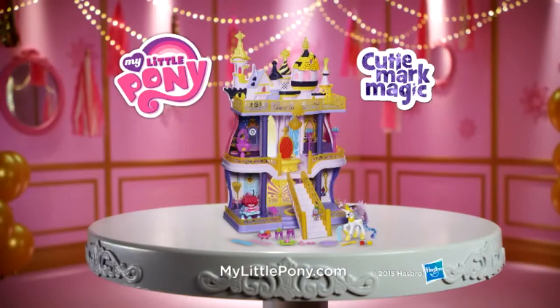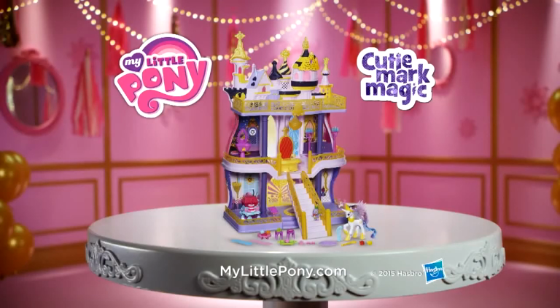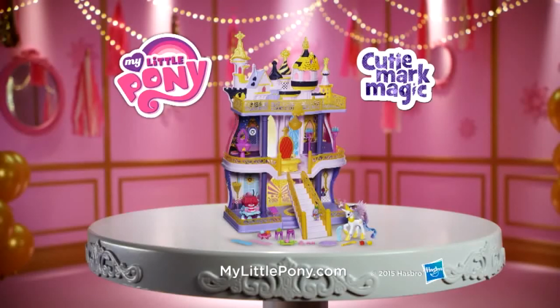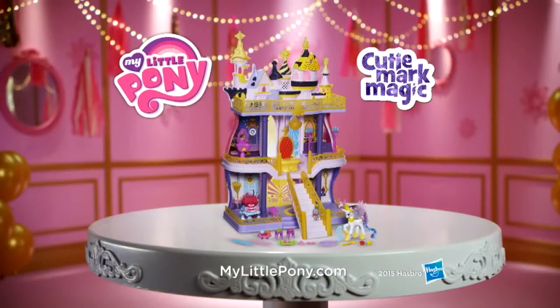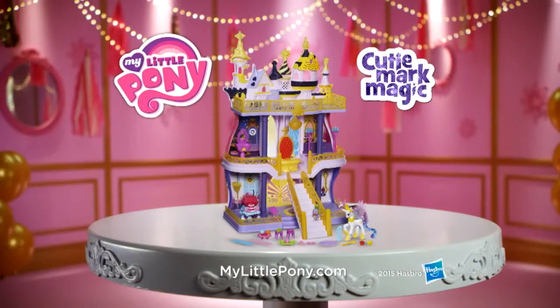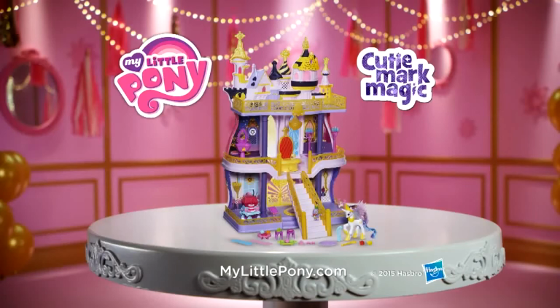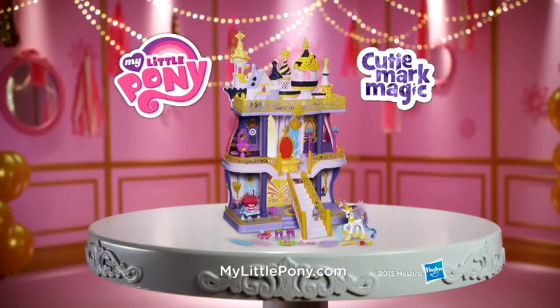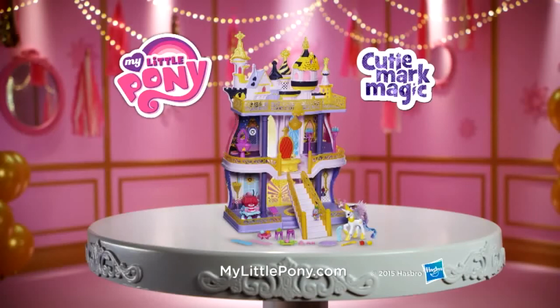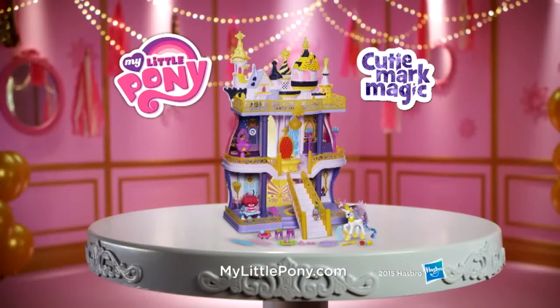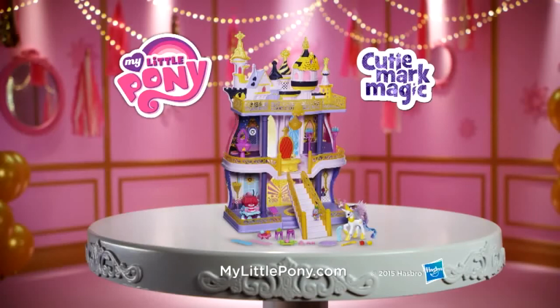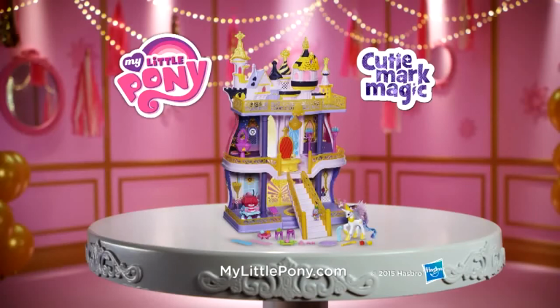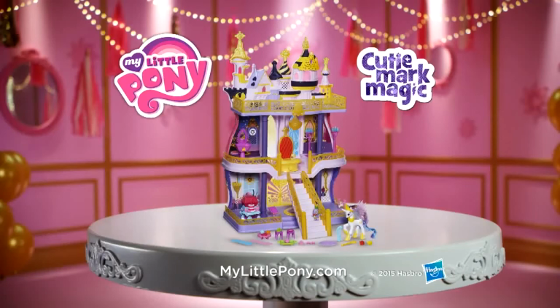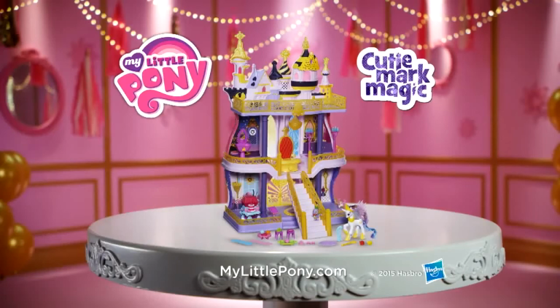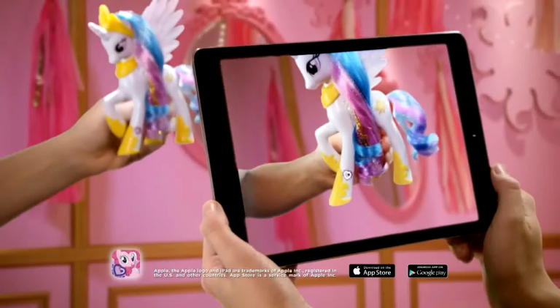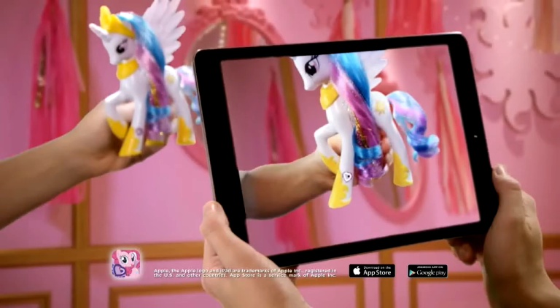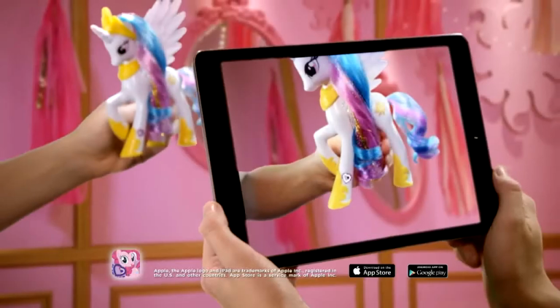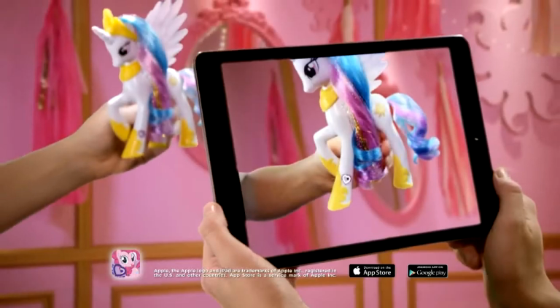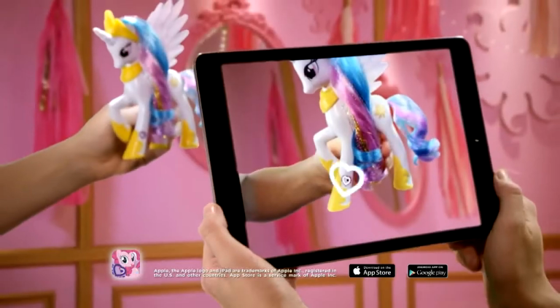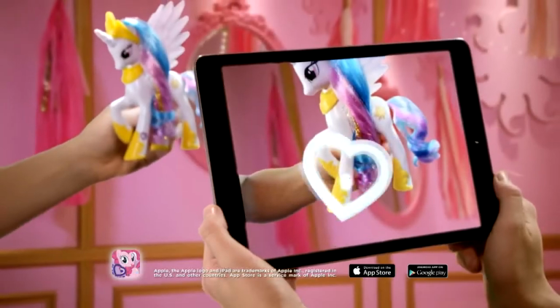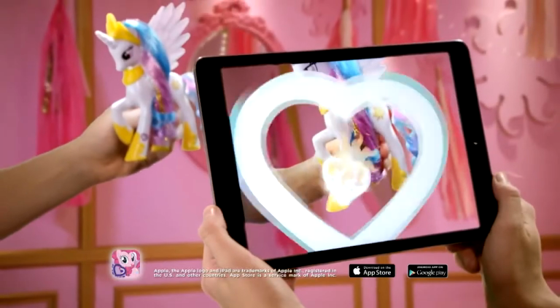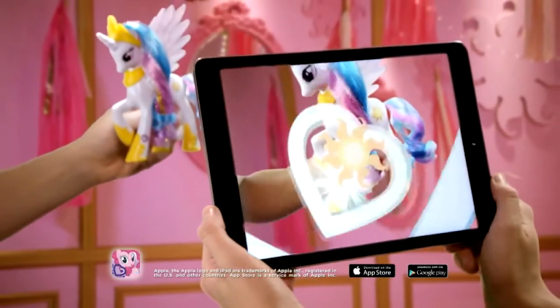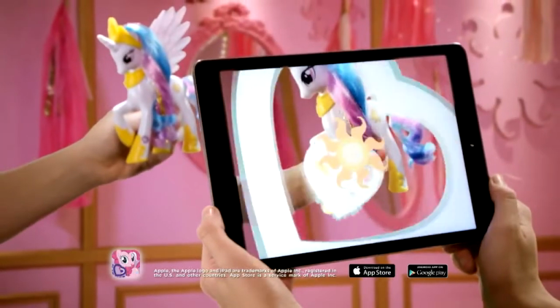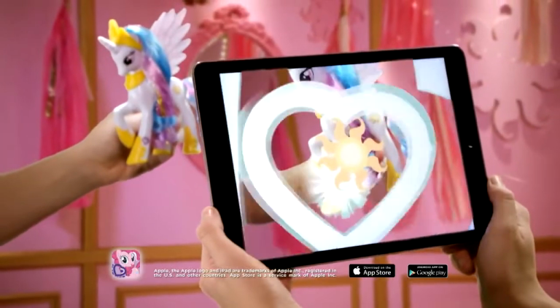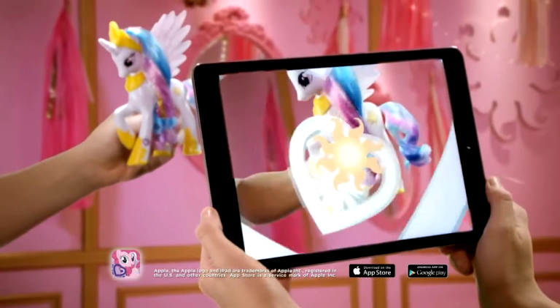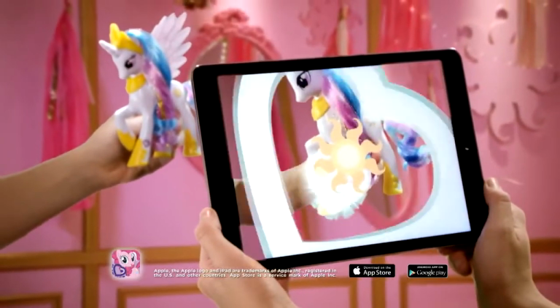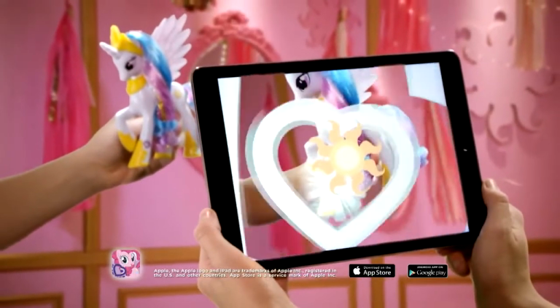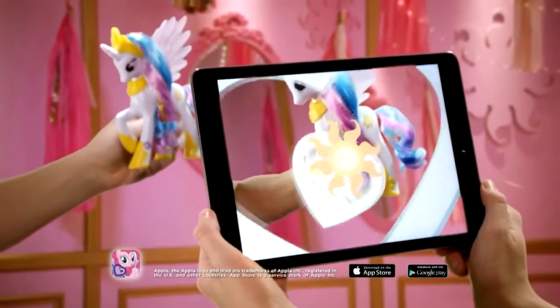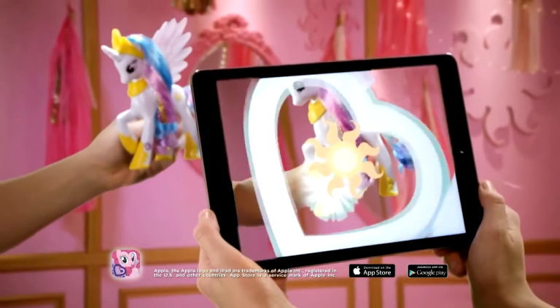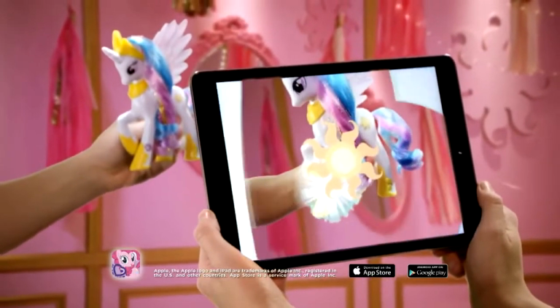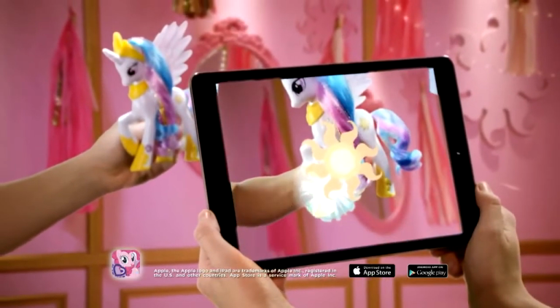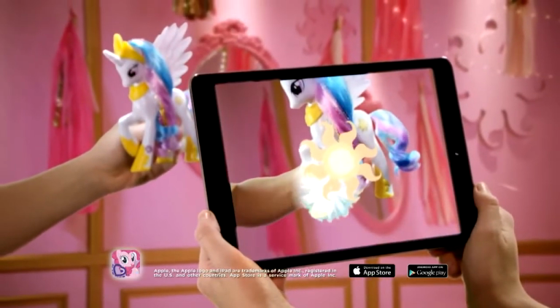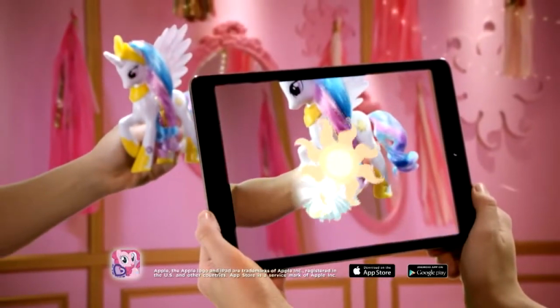Some assembly required. Other ponies each sold separately. You can download the My Little Pony Friendship Celebration app — ask a parent first.